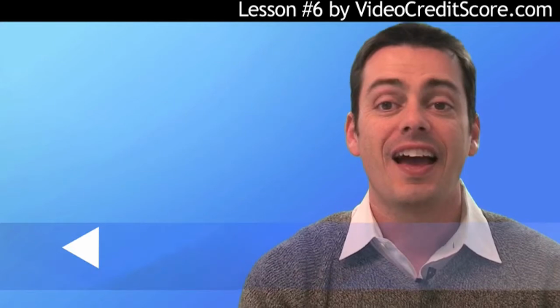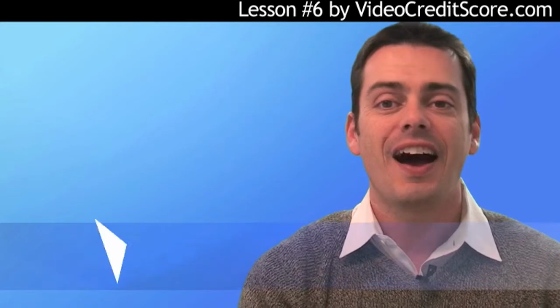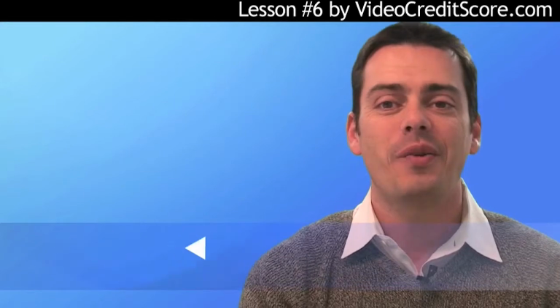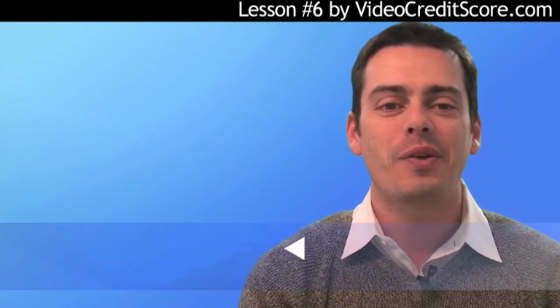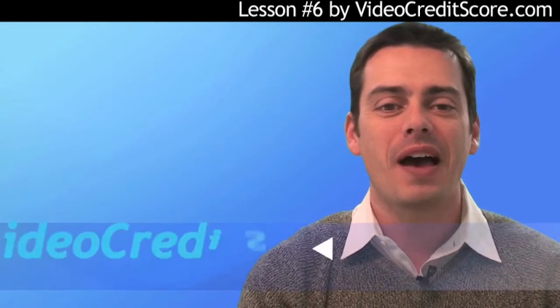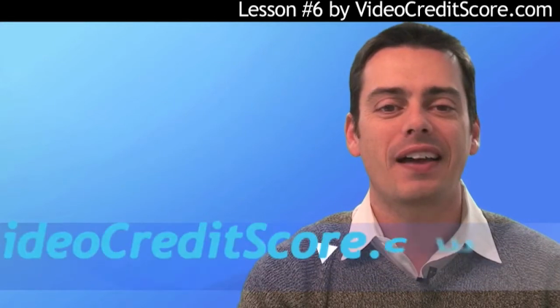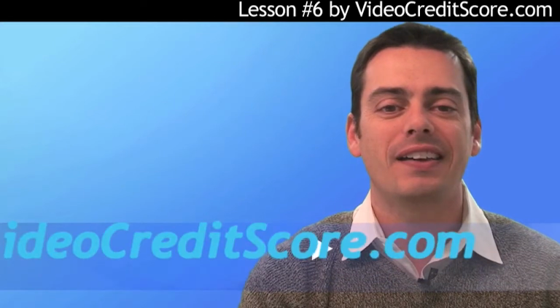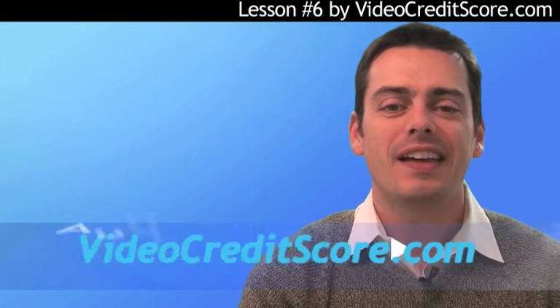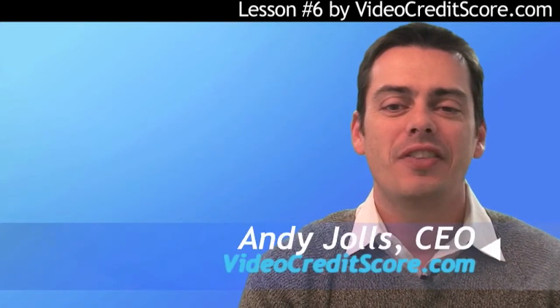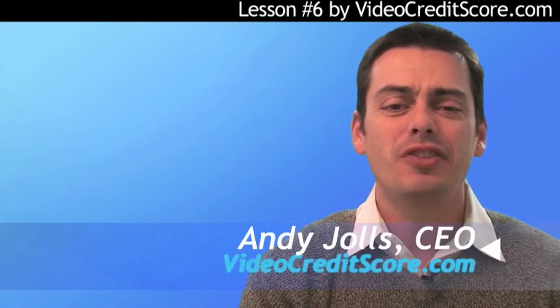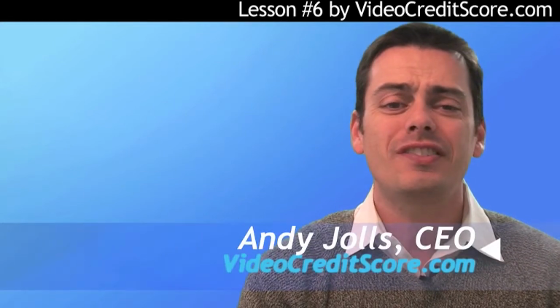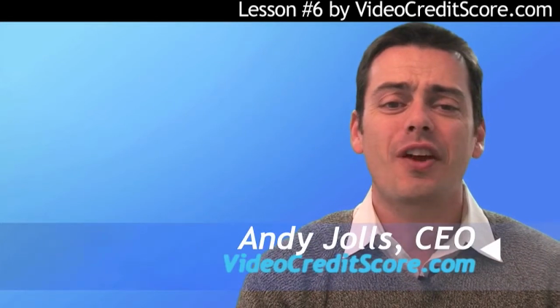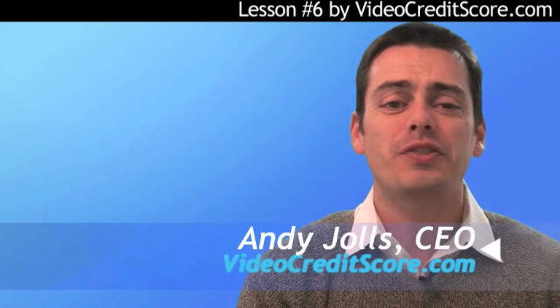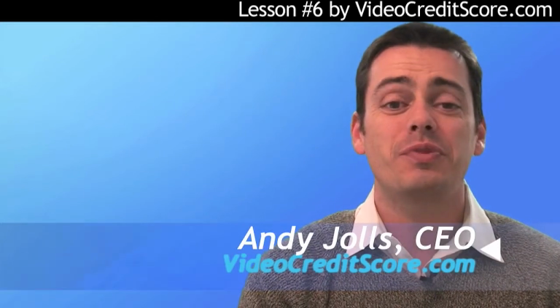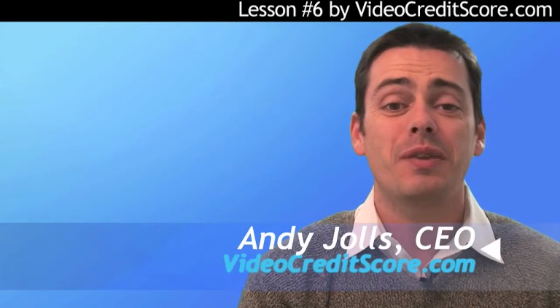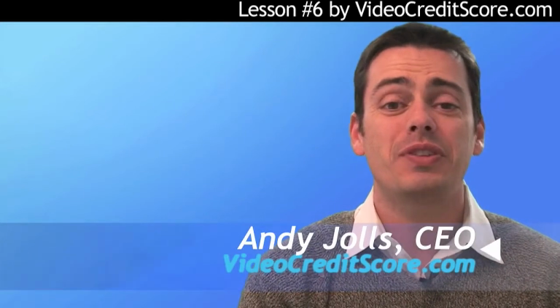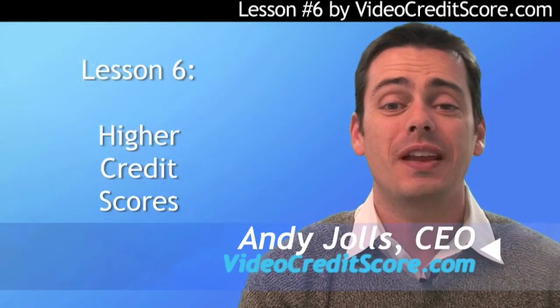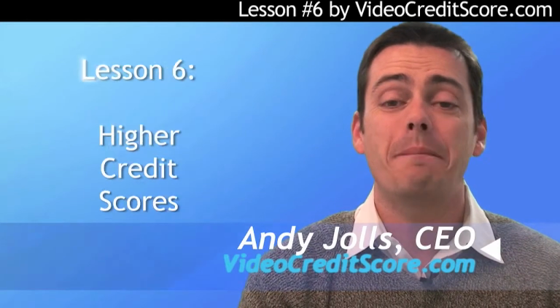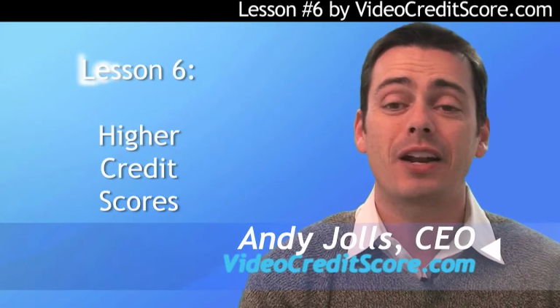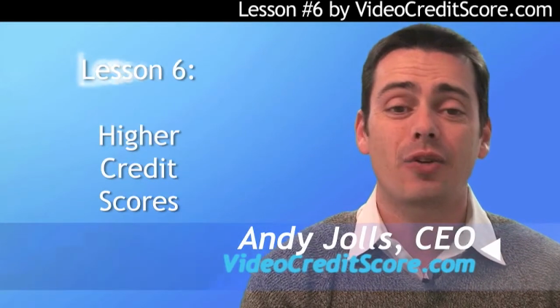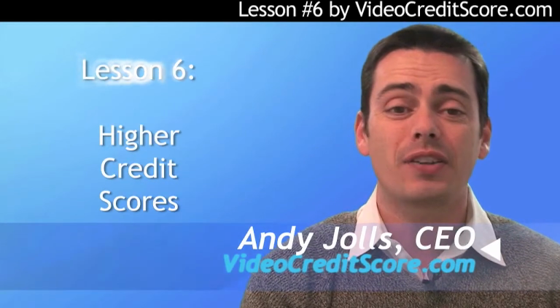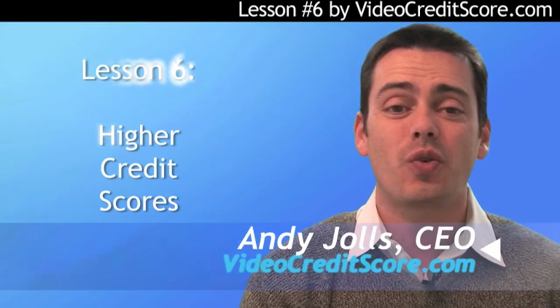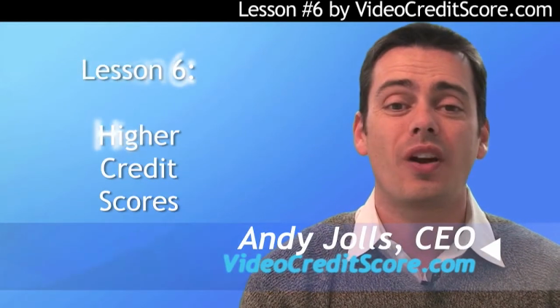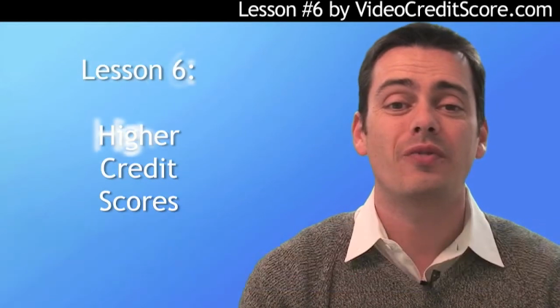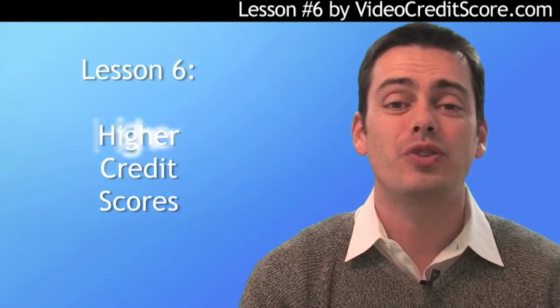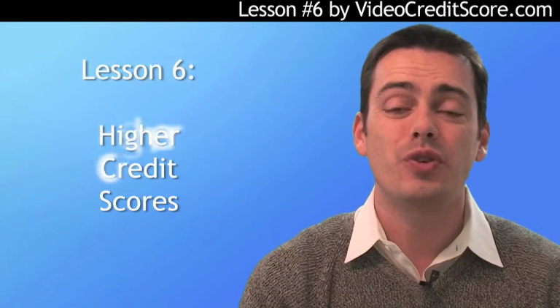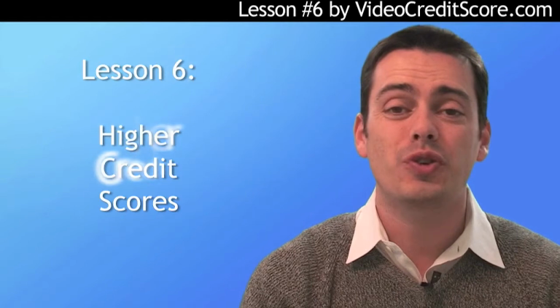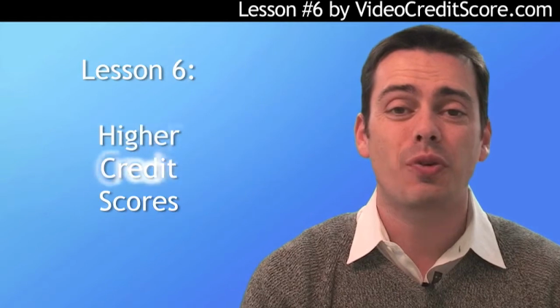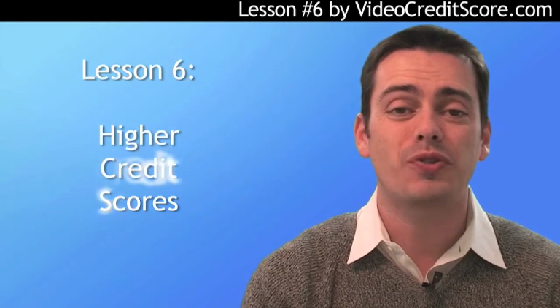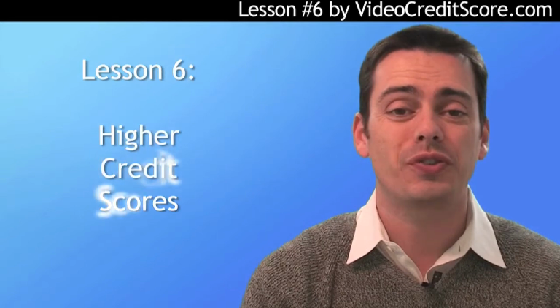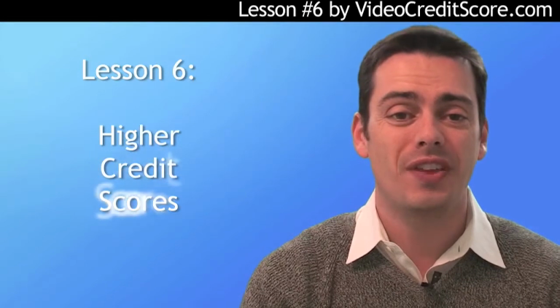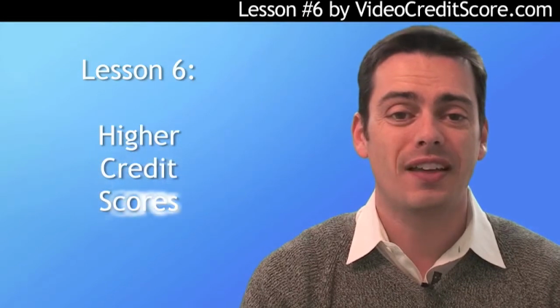Welcome back. This lesson covers some tips to get a better credit score and reduce your personal debt.